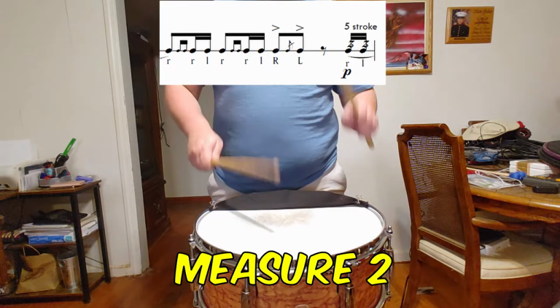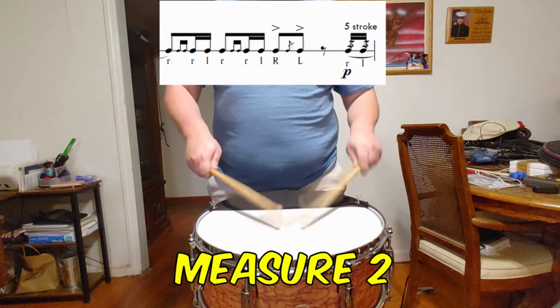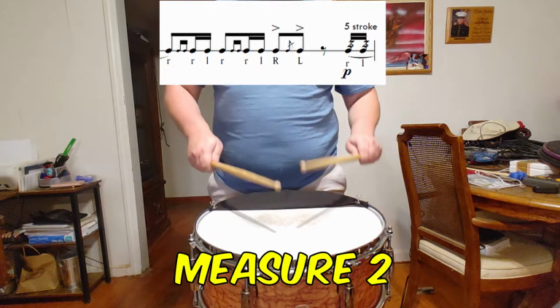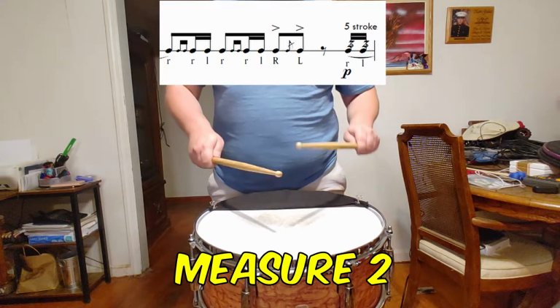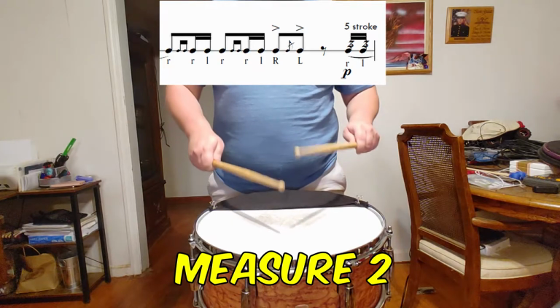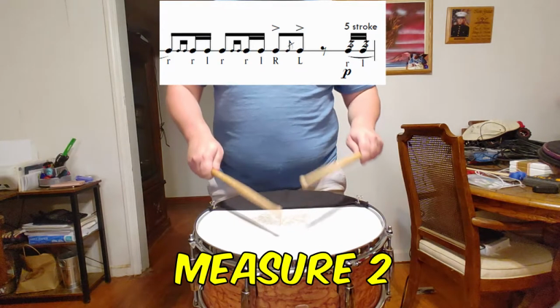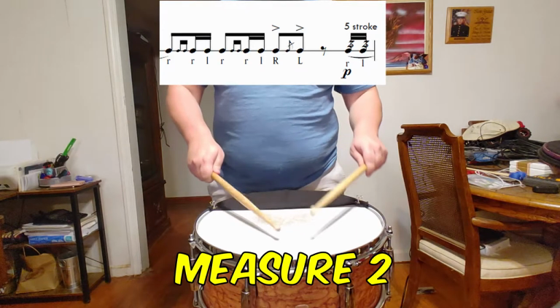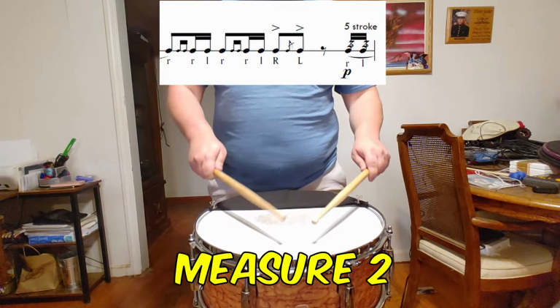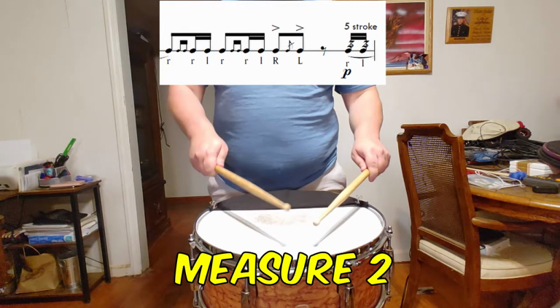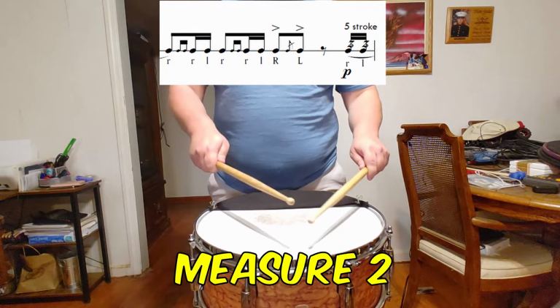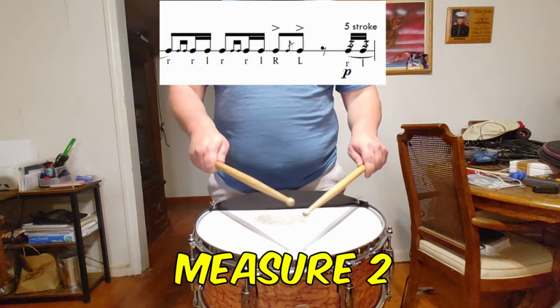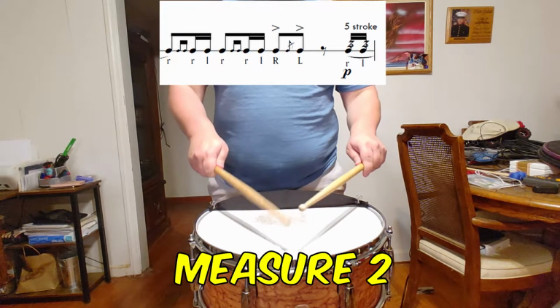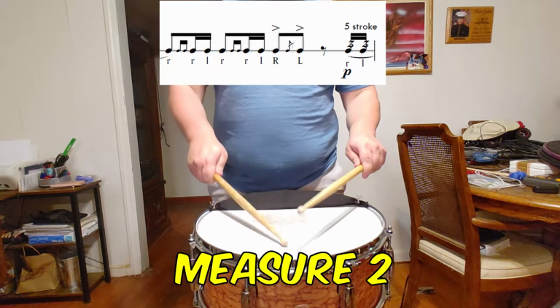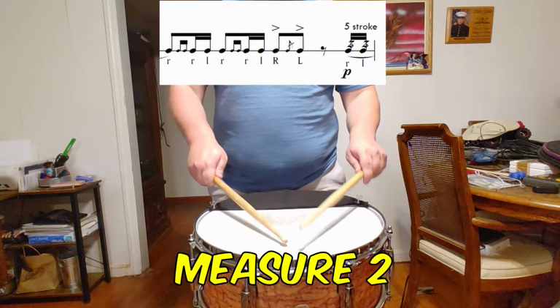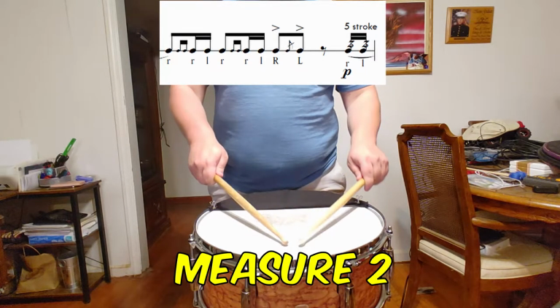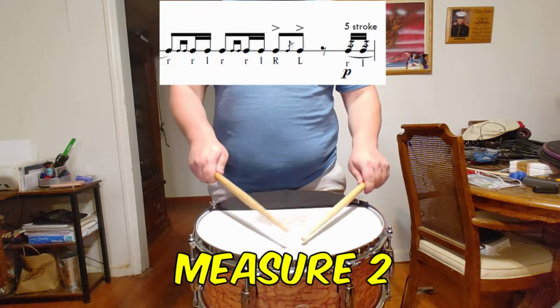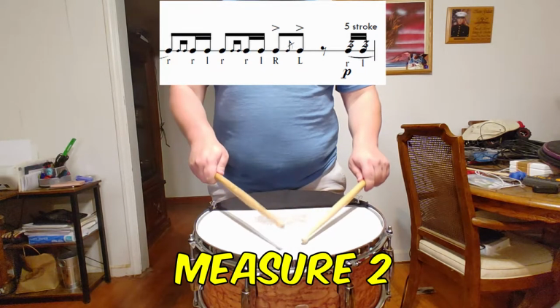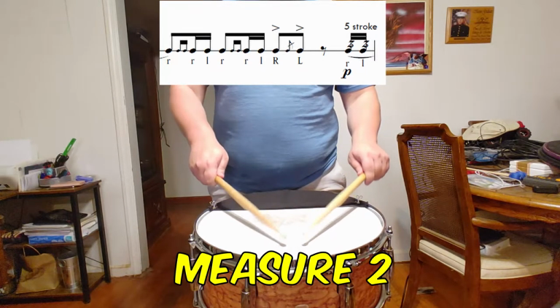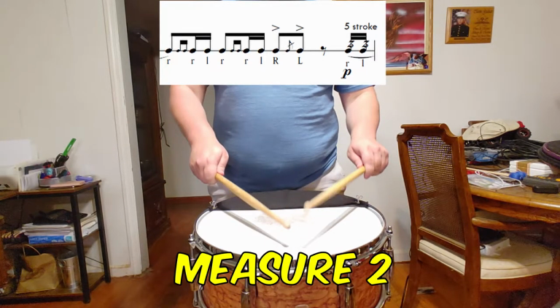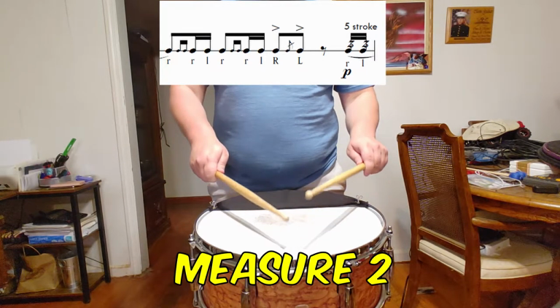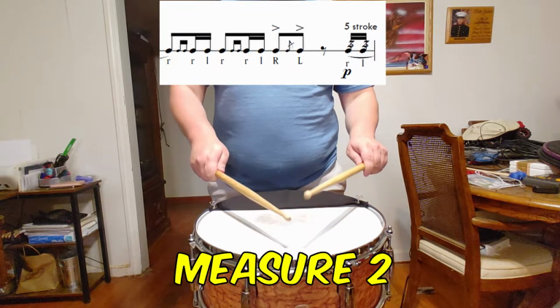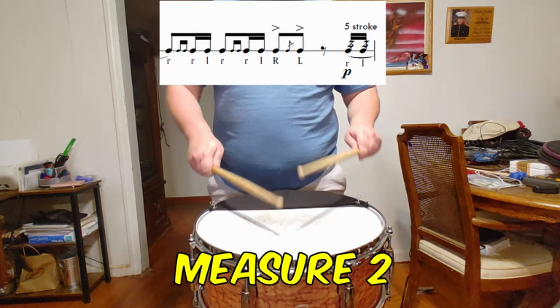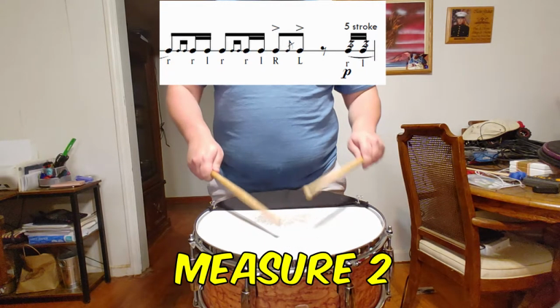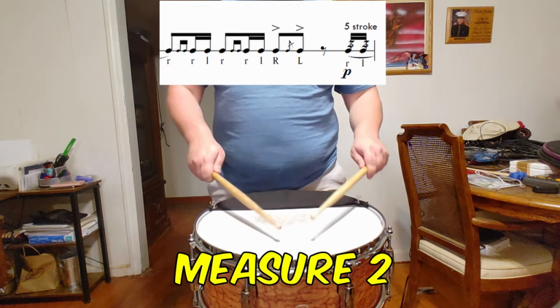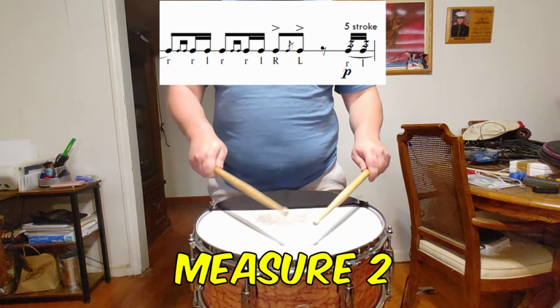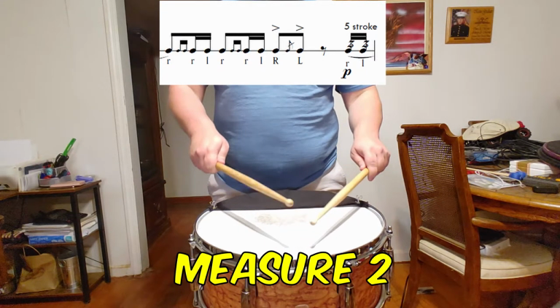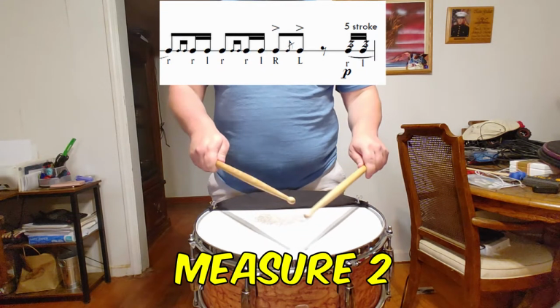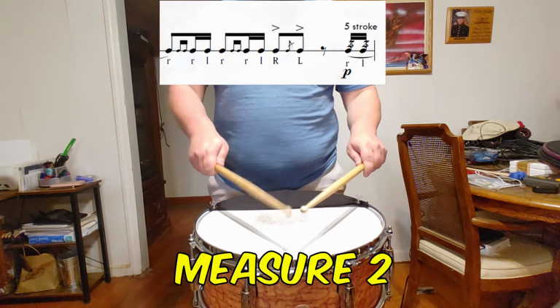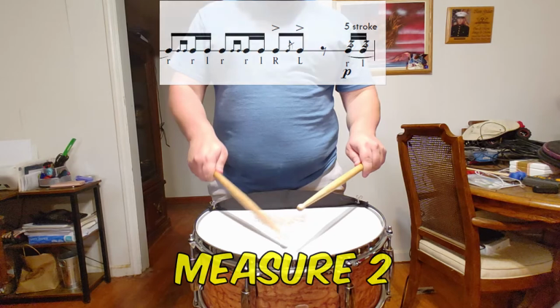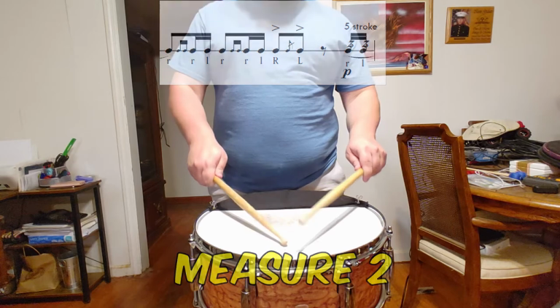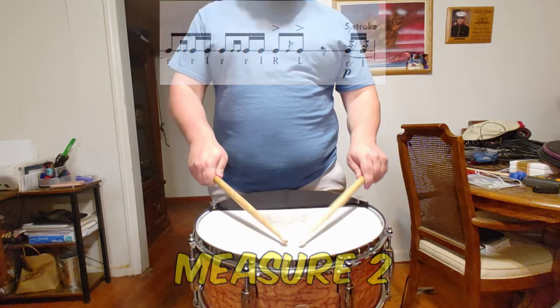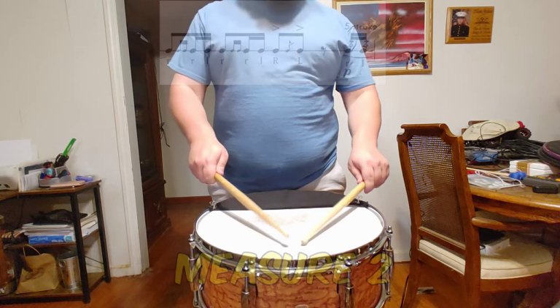This small 5-stroke roll is the perfect opportunity for you to relax the grip a bit and let the roll sing smoothly.